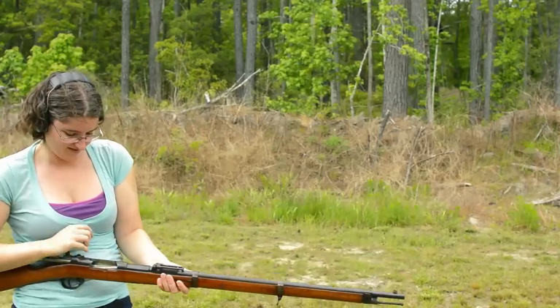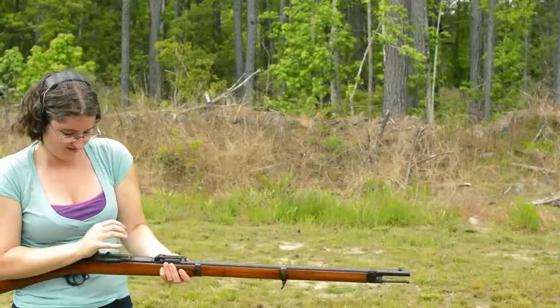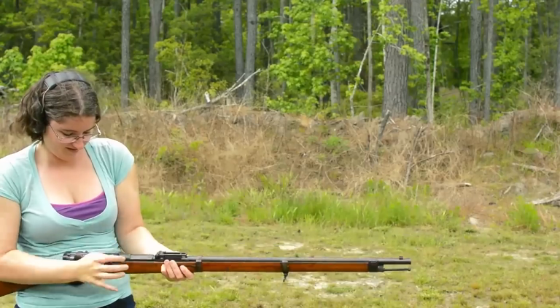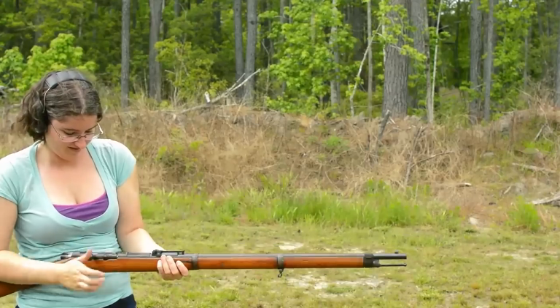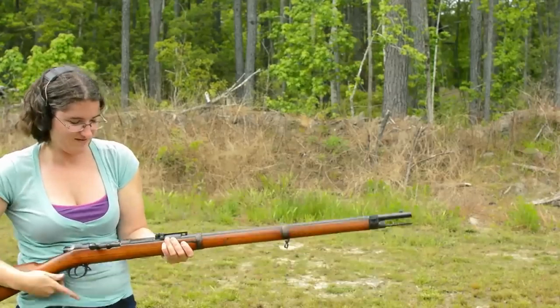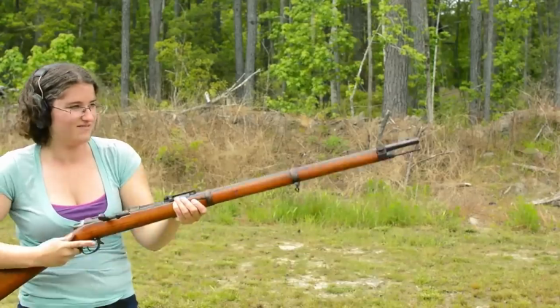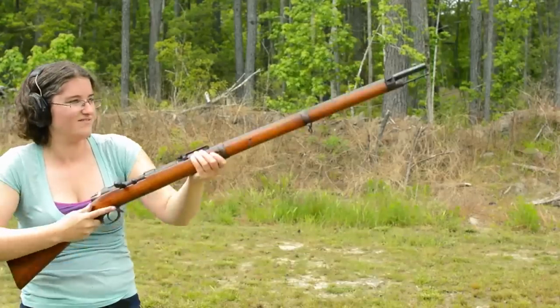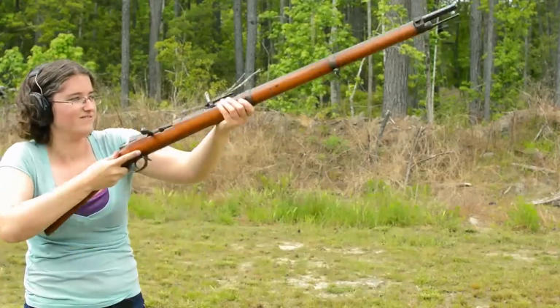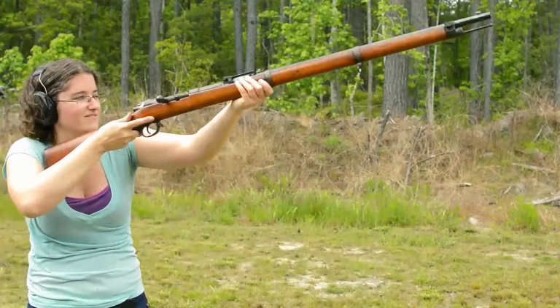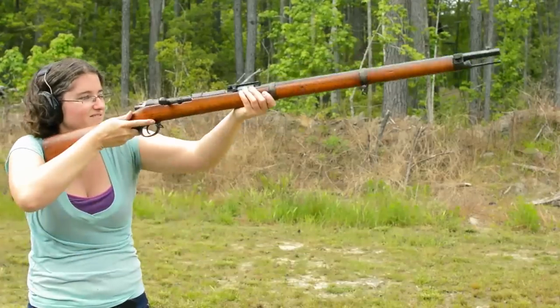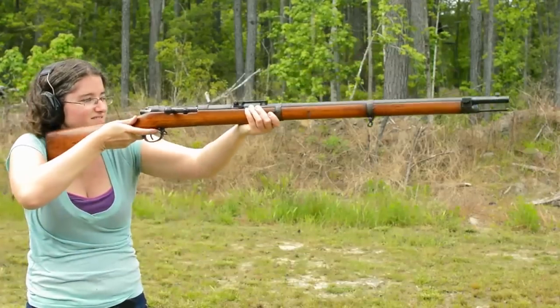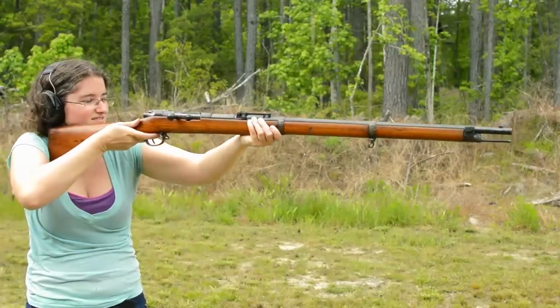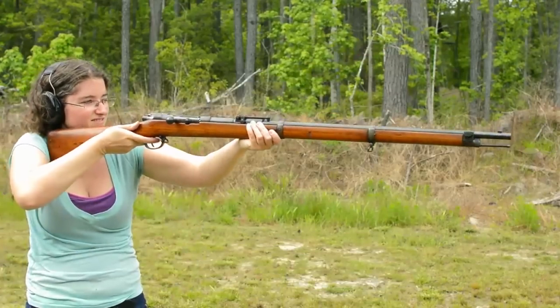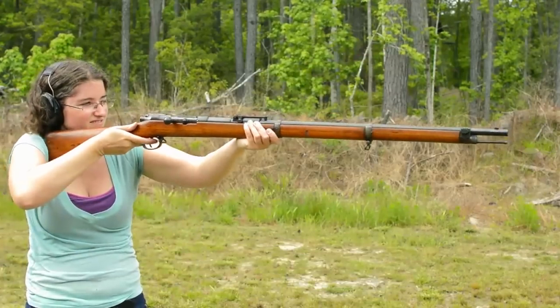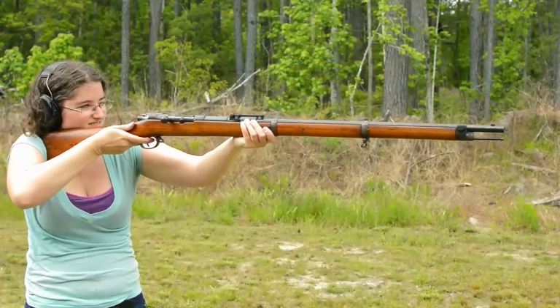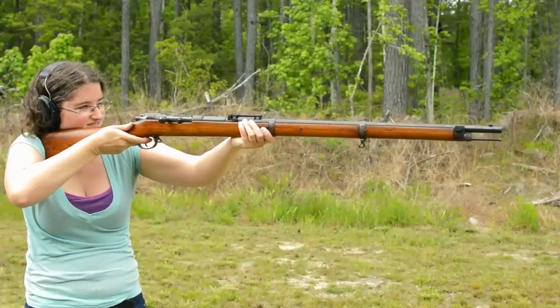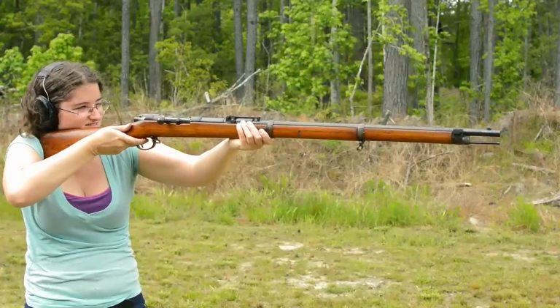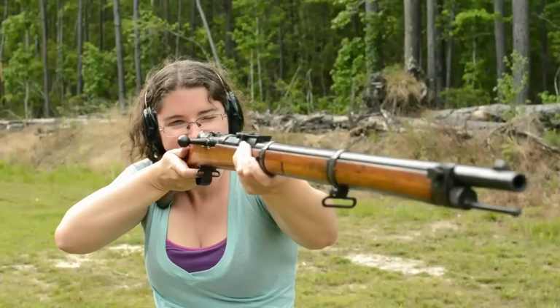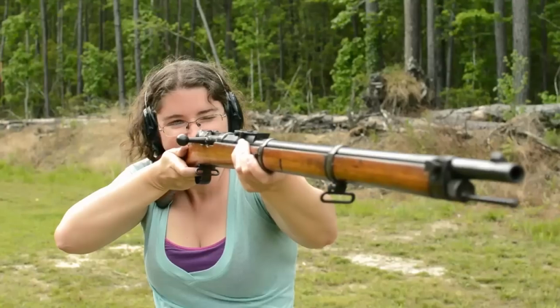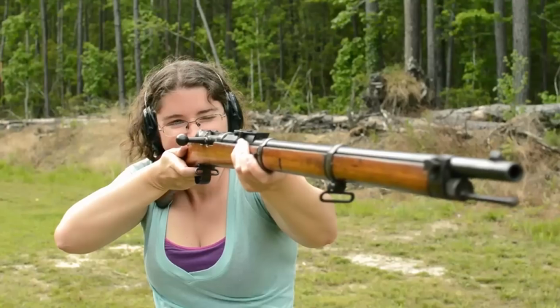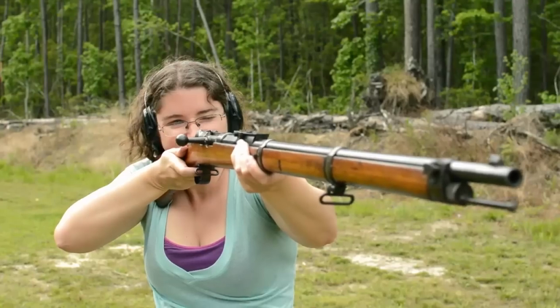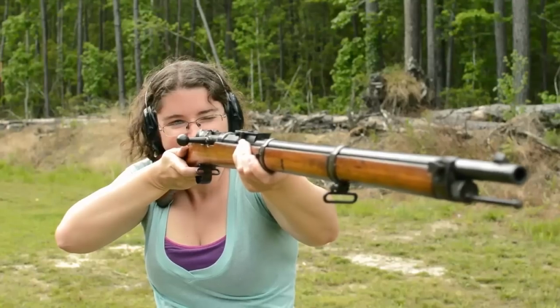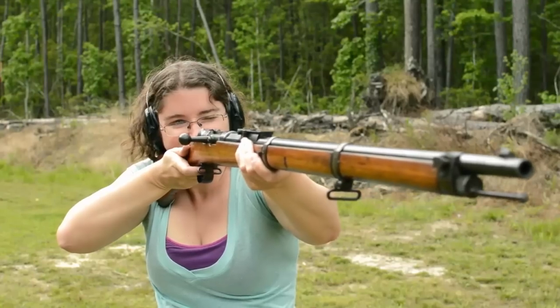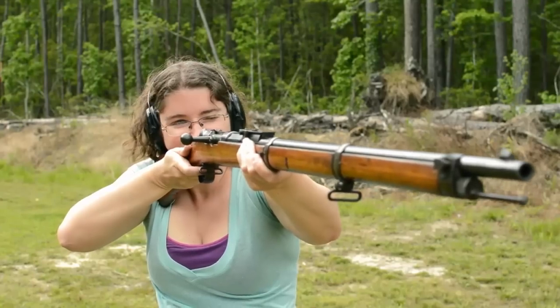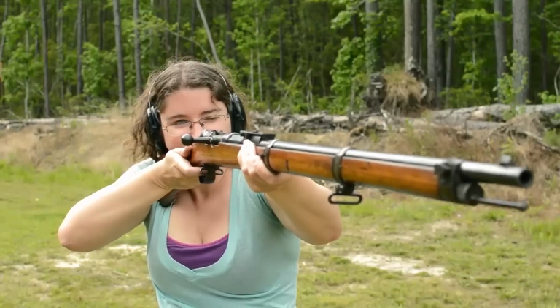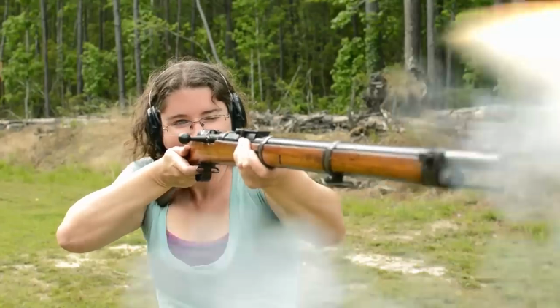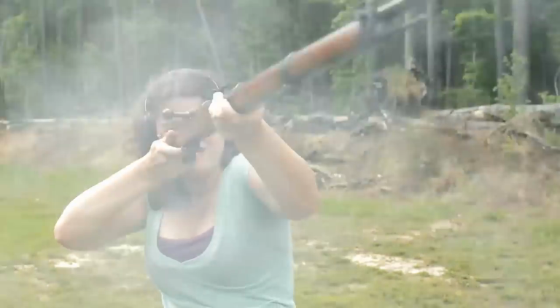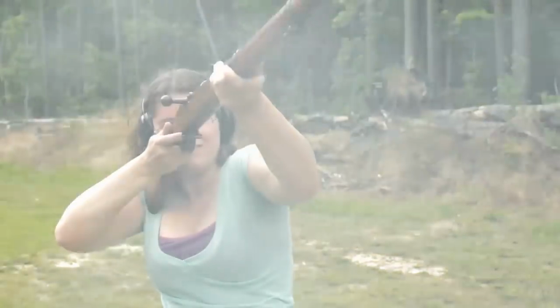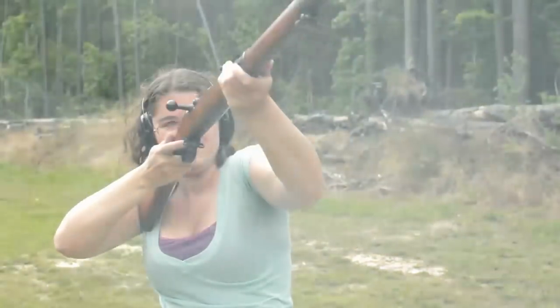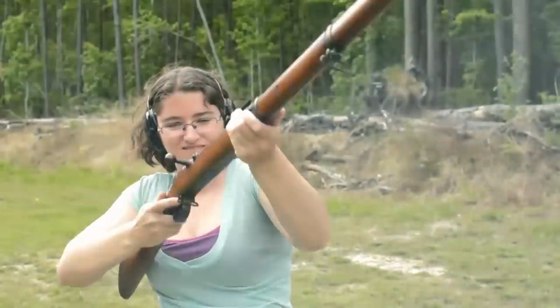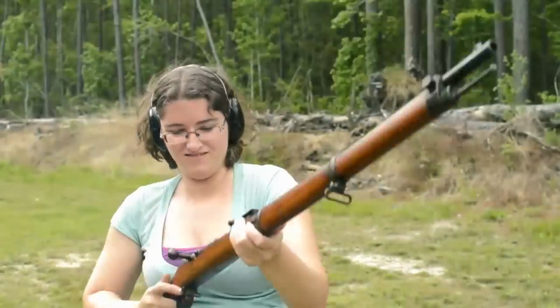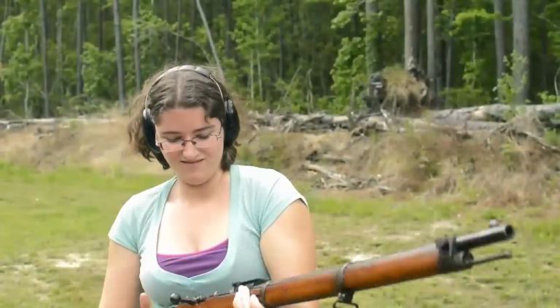Recoil is moderate to high, simply from throwing that massive bullet. Being black powder, you can send smoke signals to the enemy.